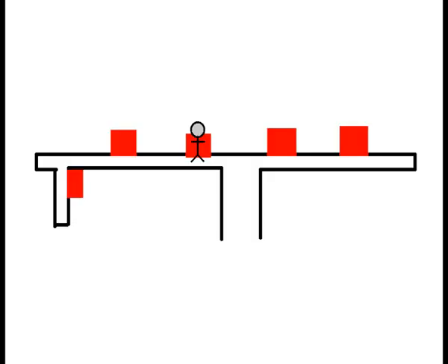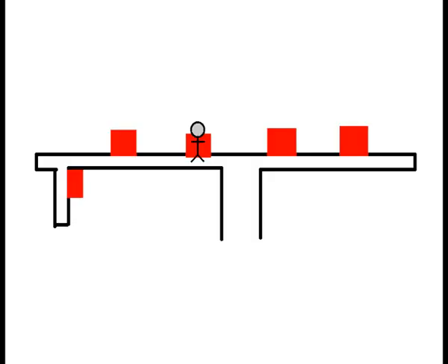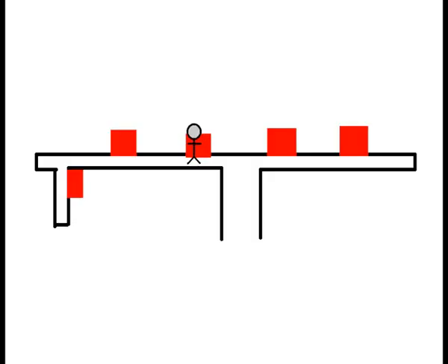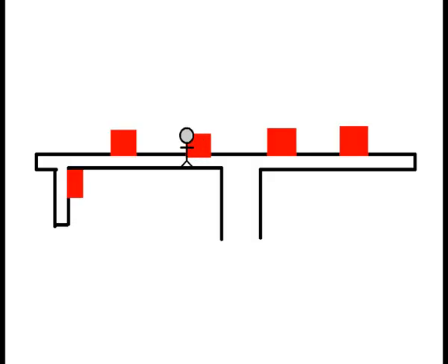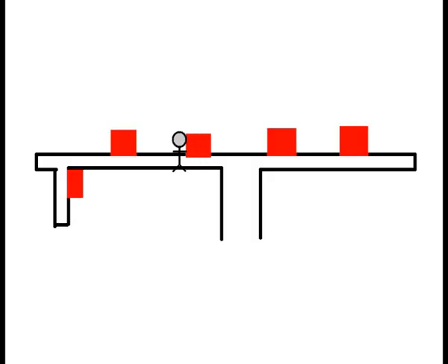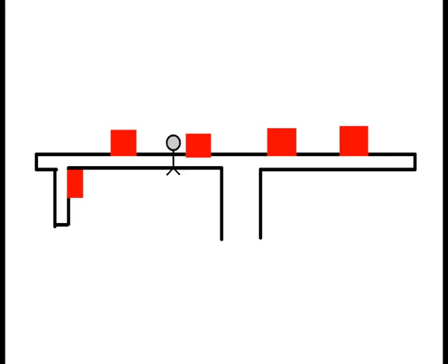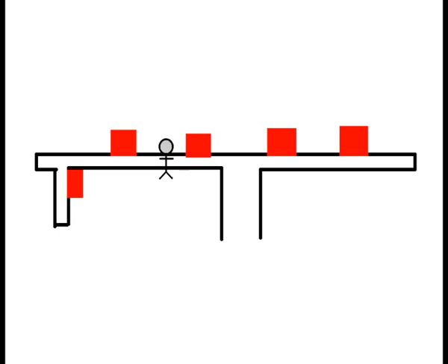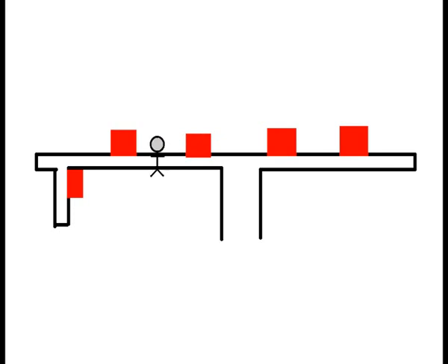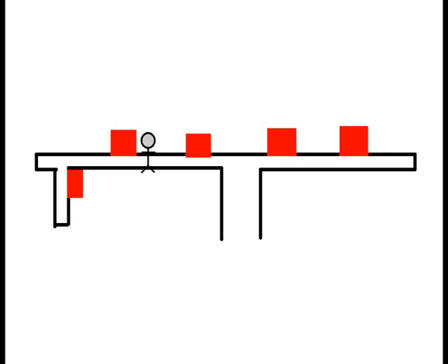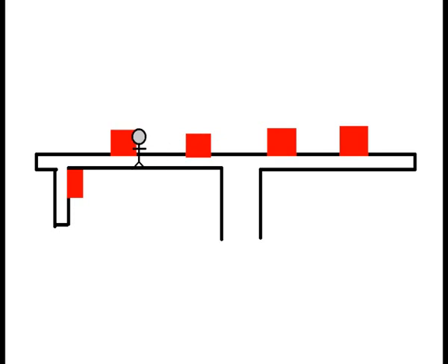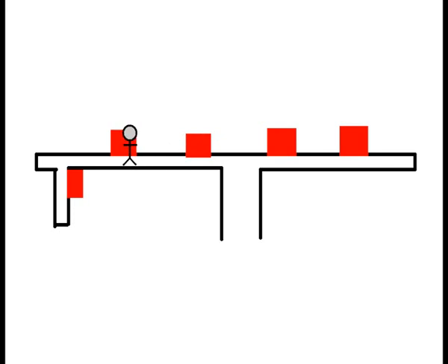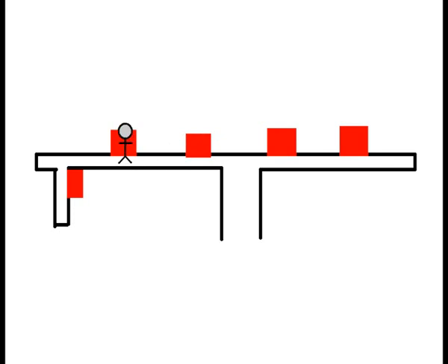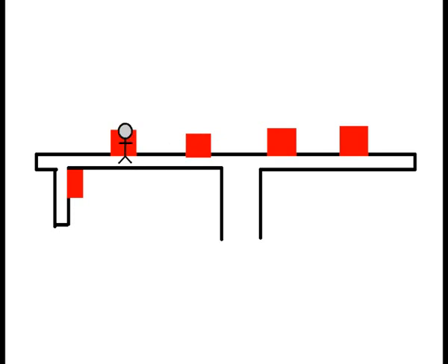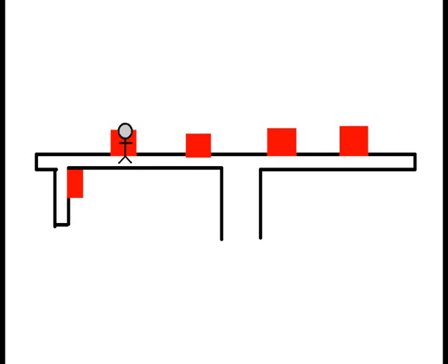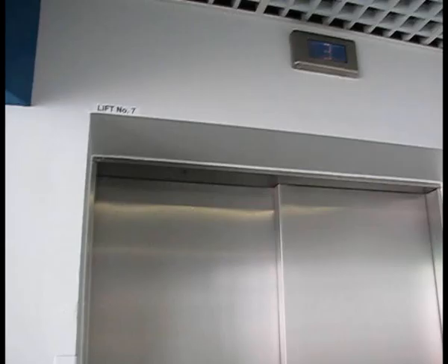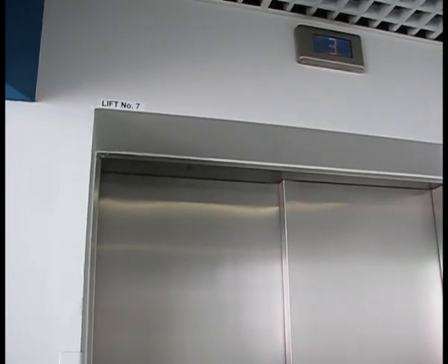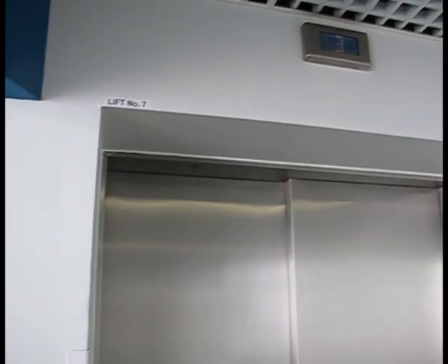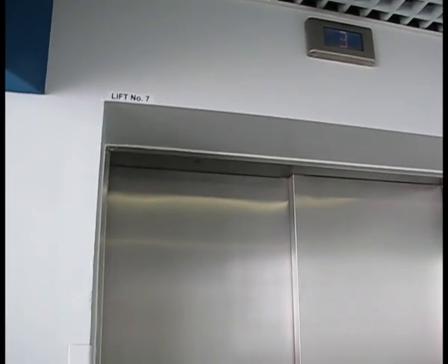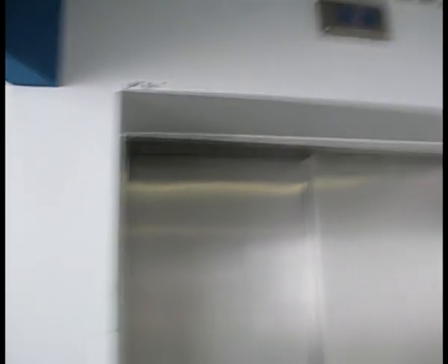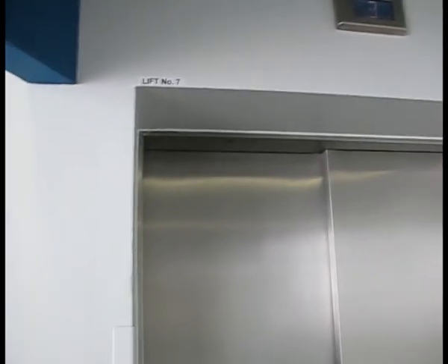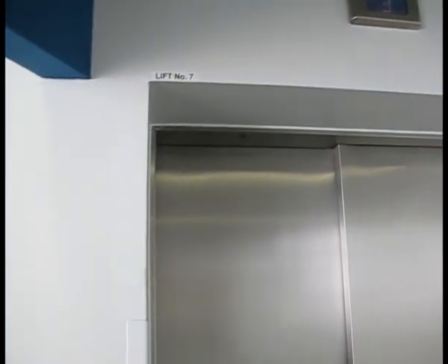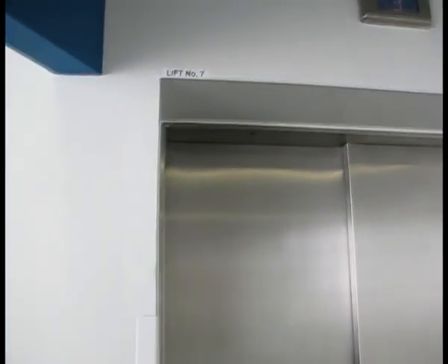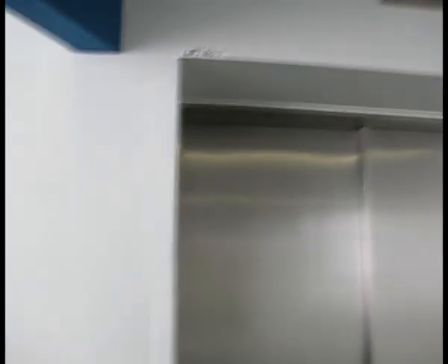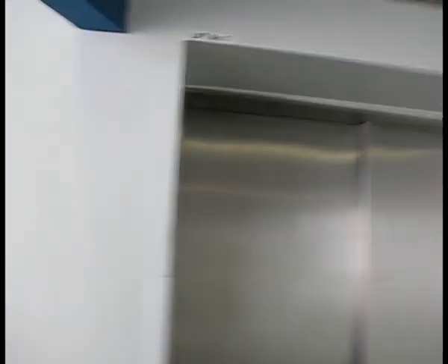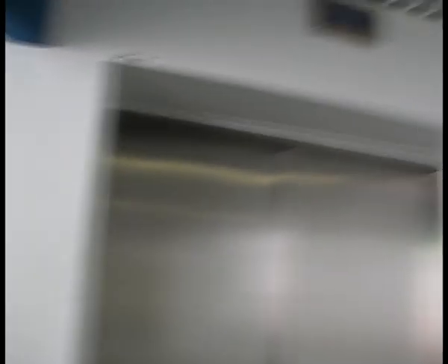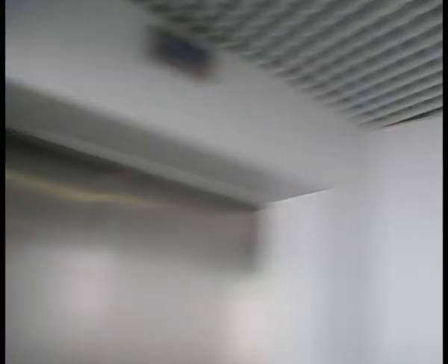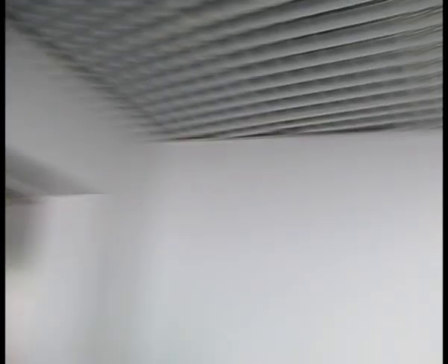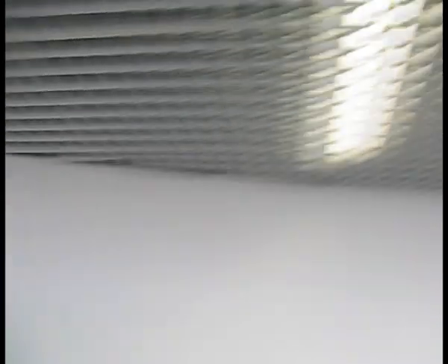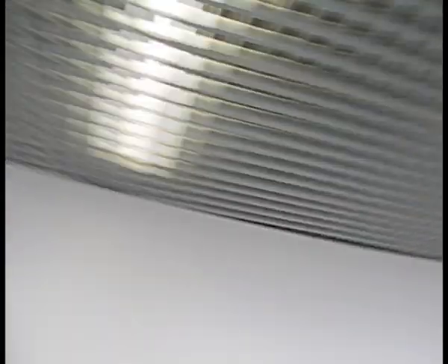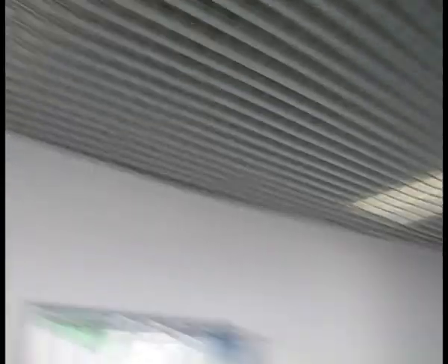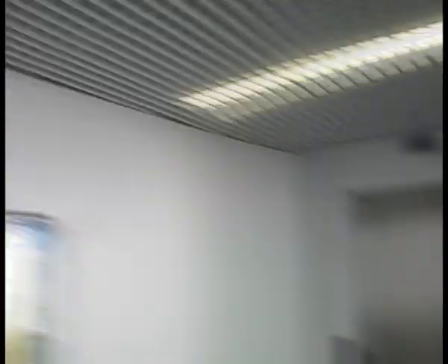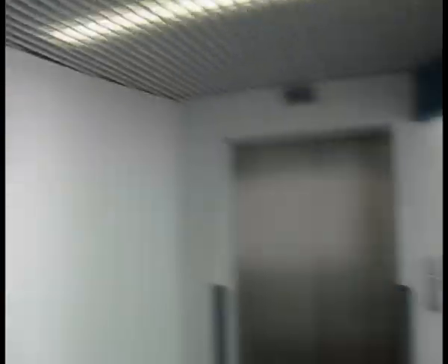And now to the next lifts. These lifts can take double the weight but only go half the speed of the last lift.